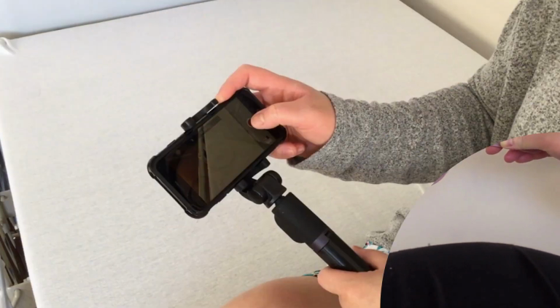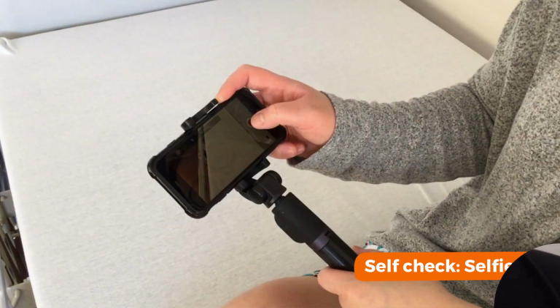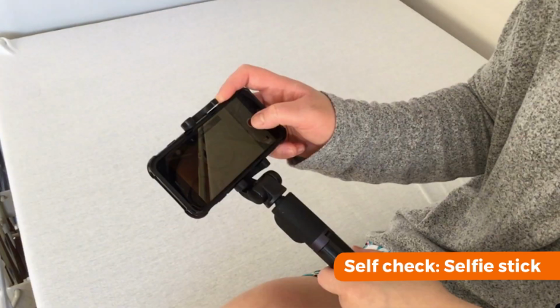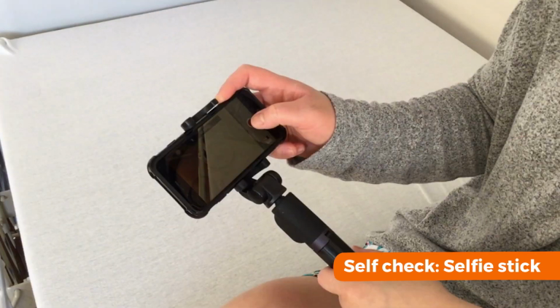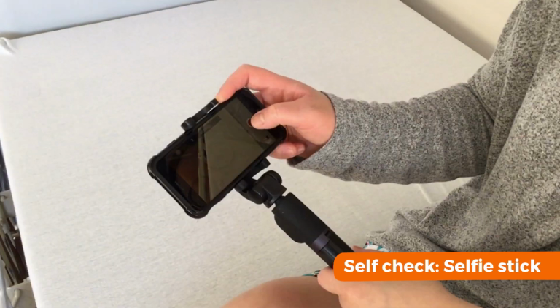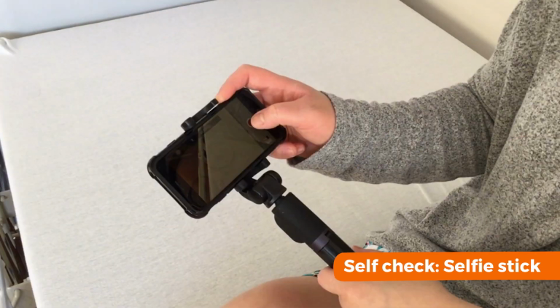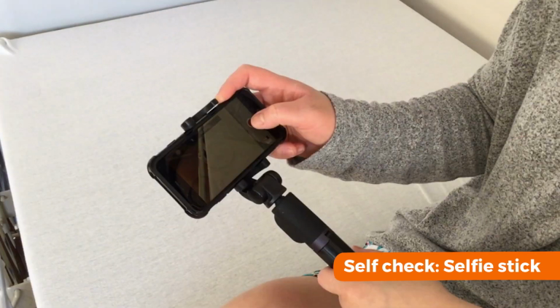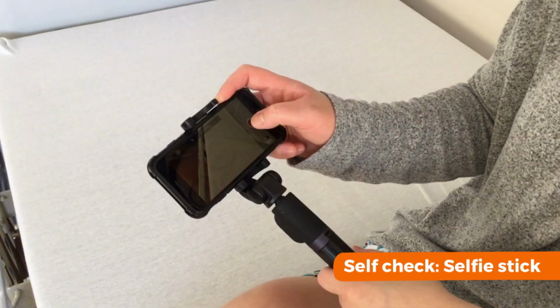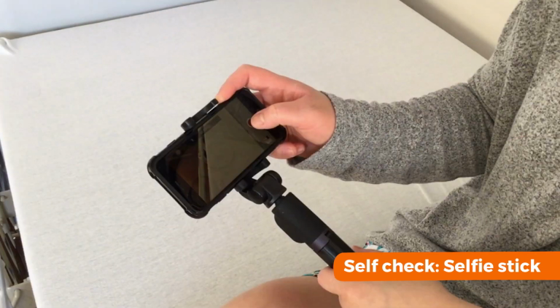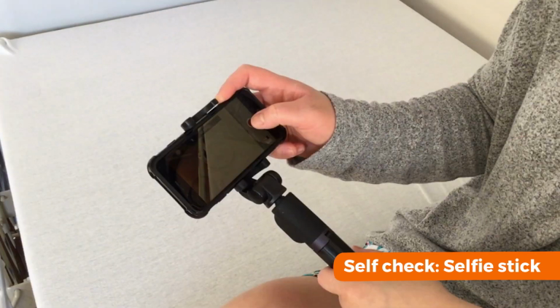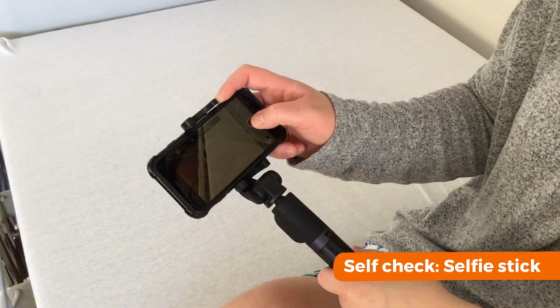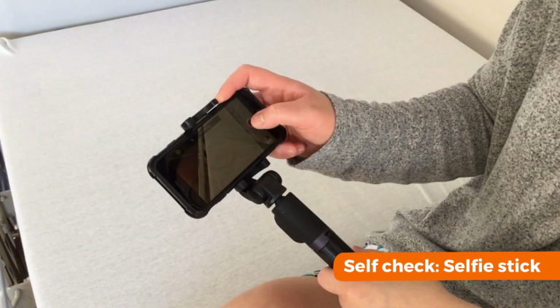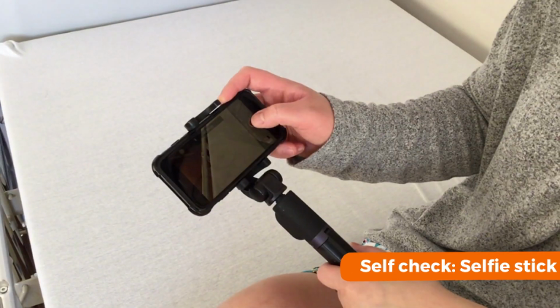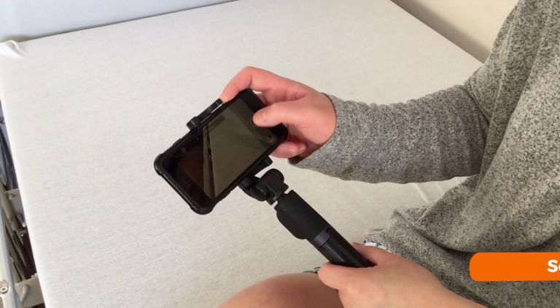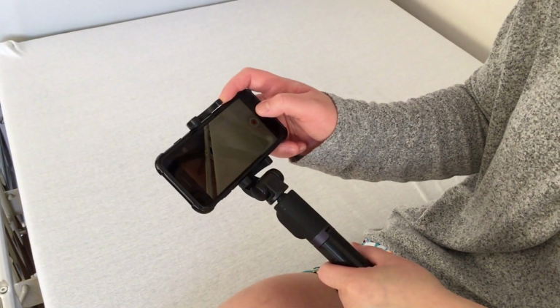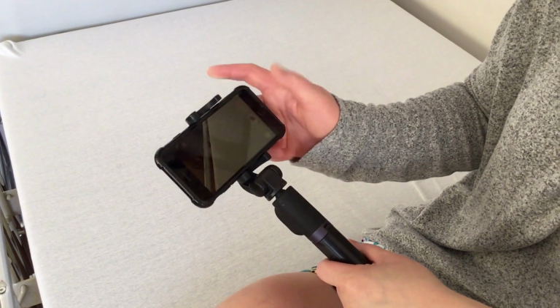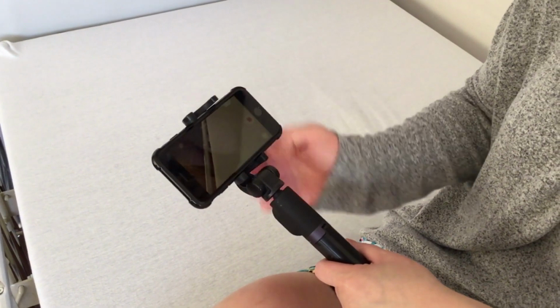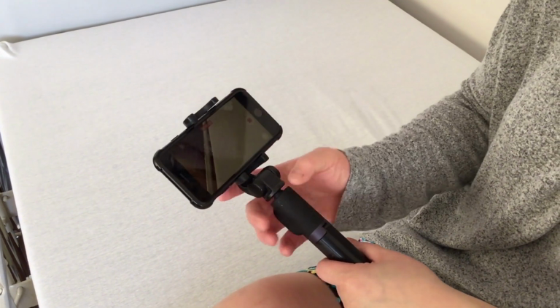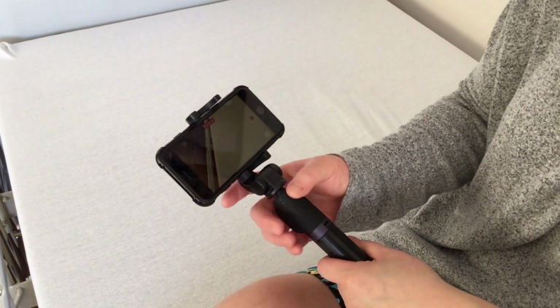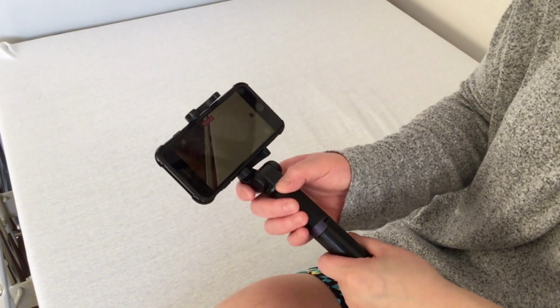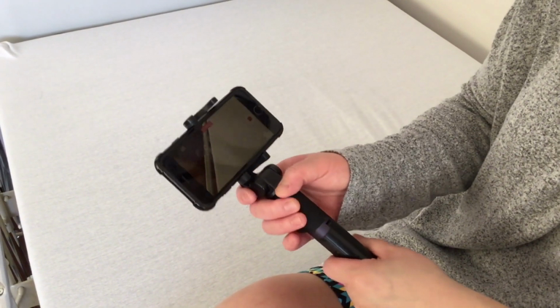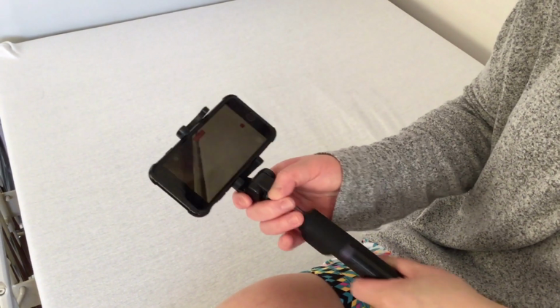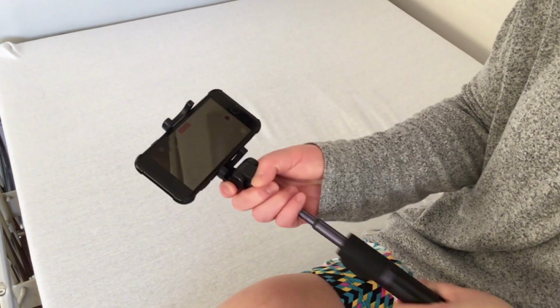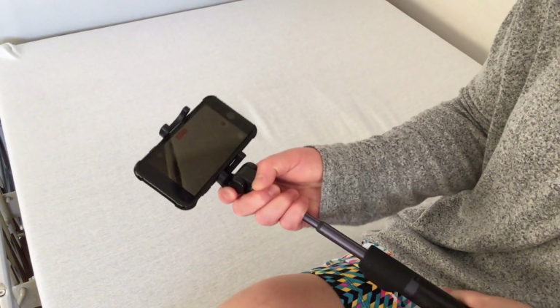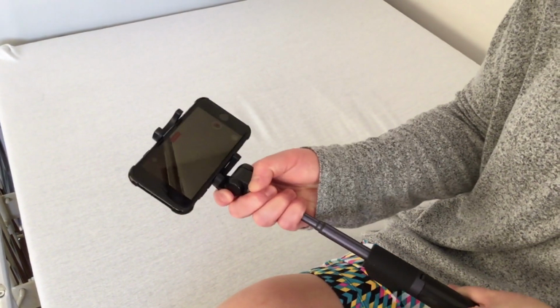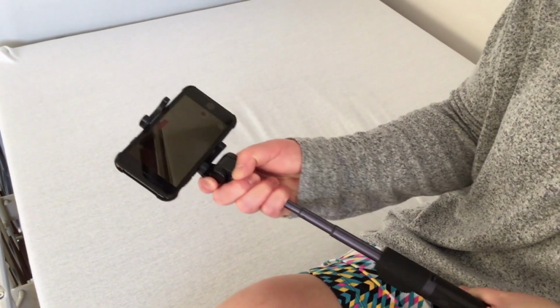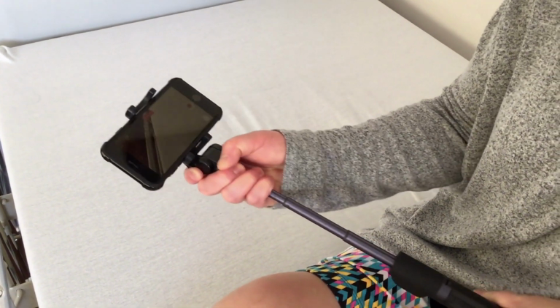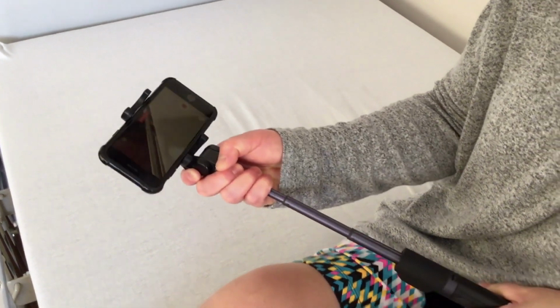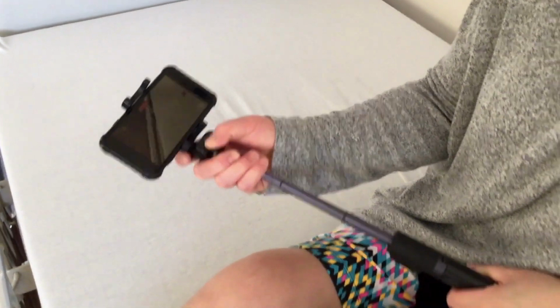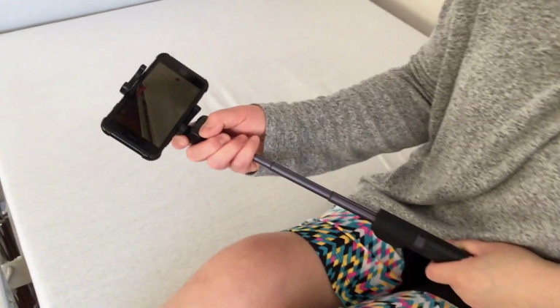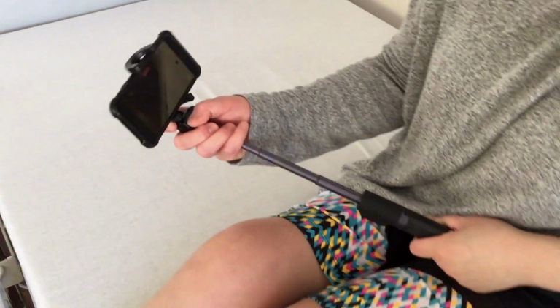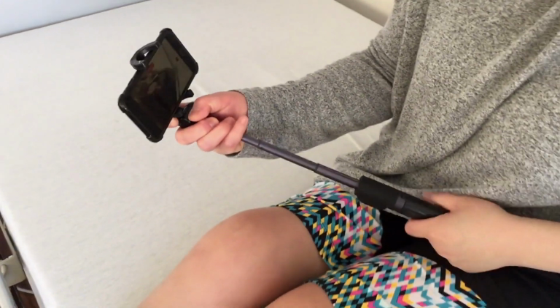If any of these areas are too difficult to see with a mirror, you might find it easier to use a selfie stick.